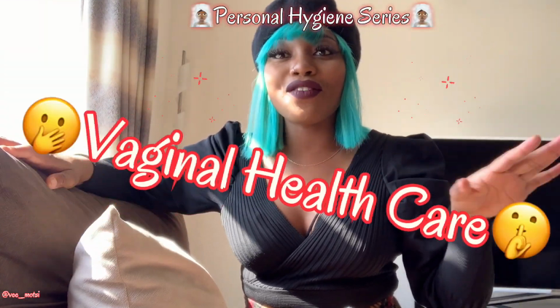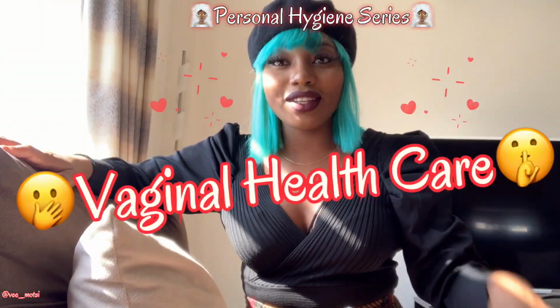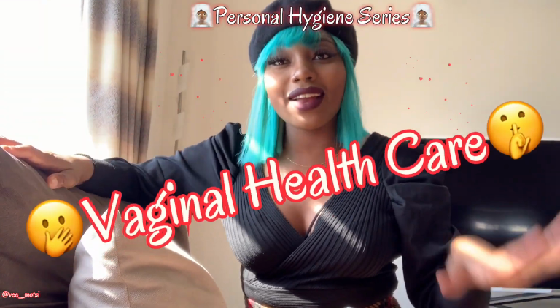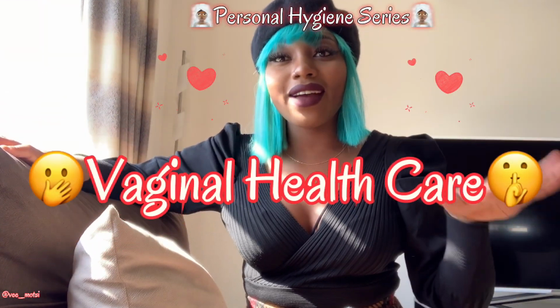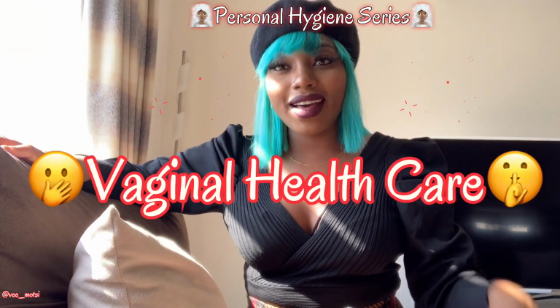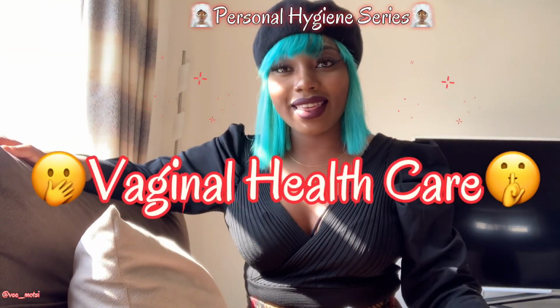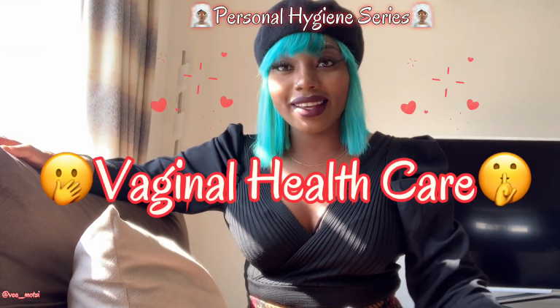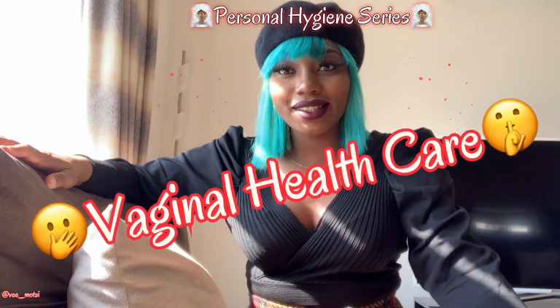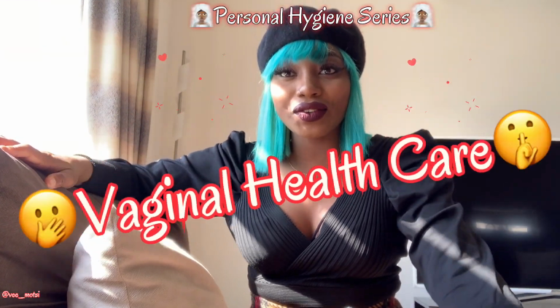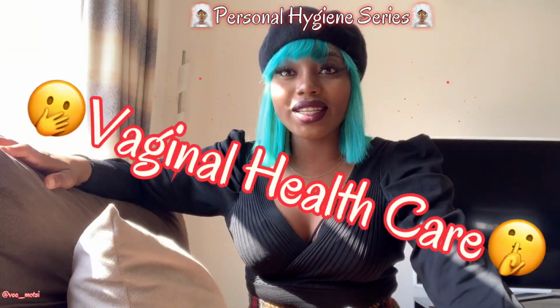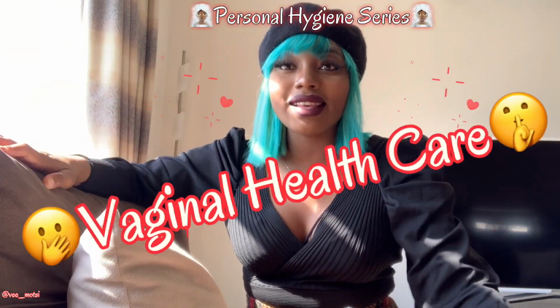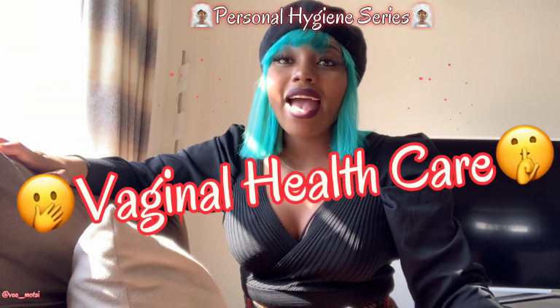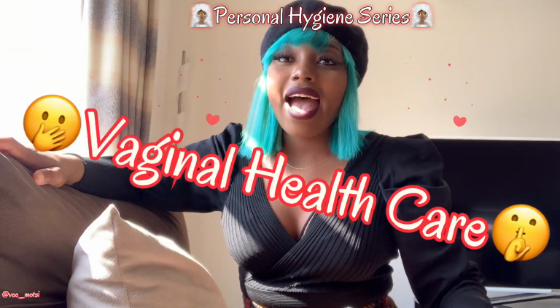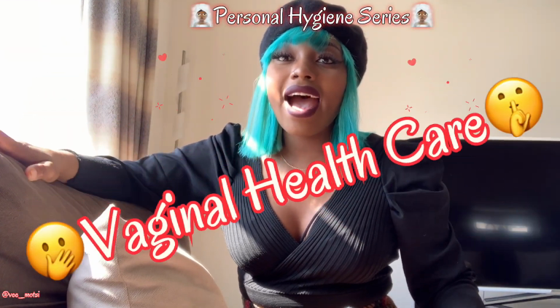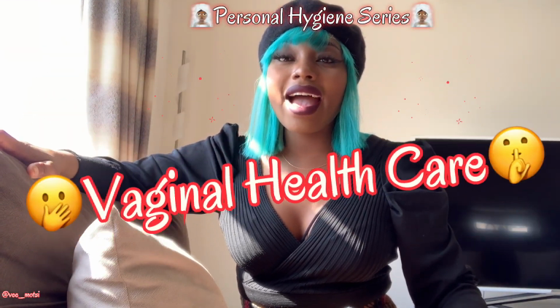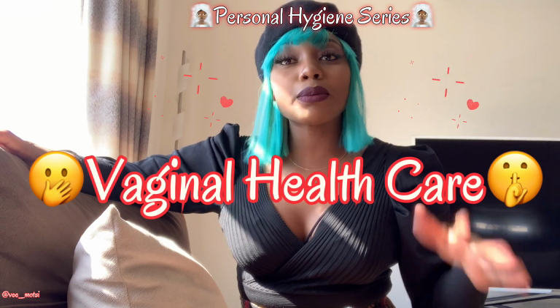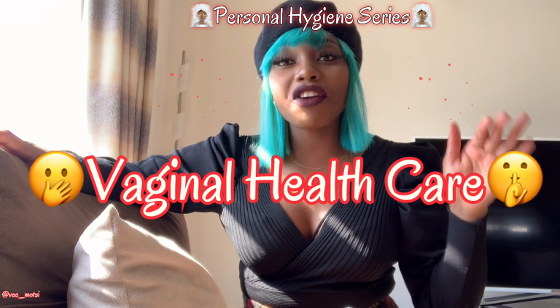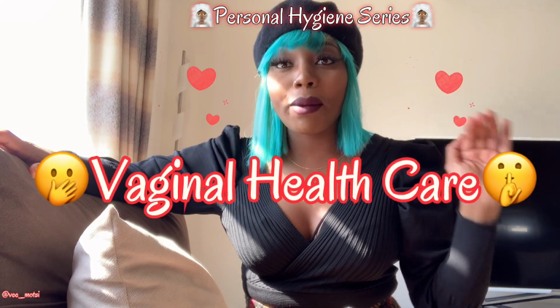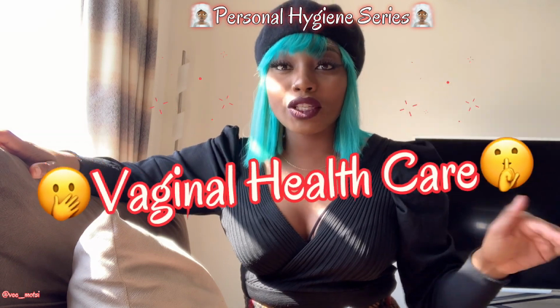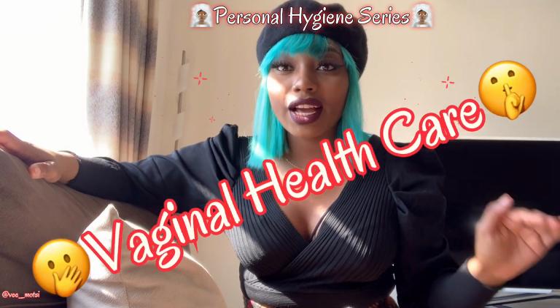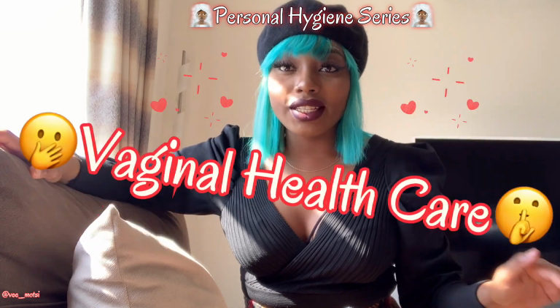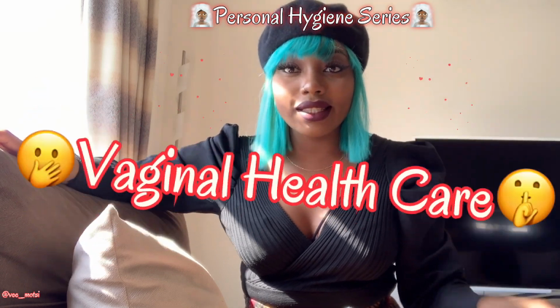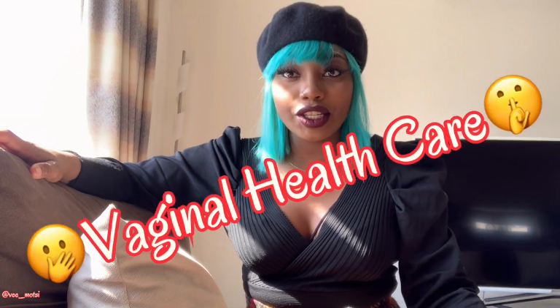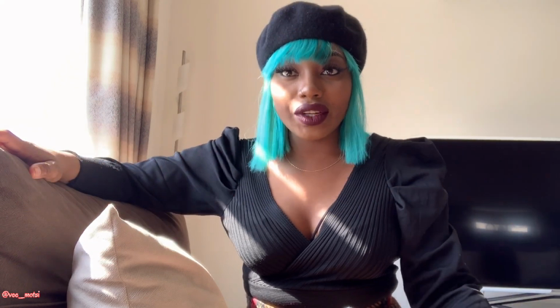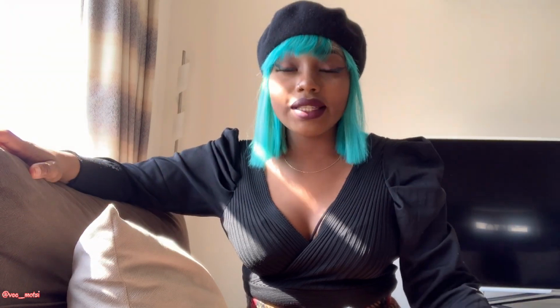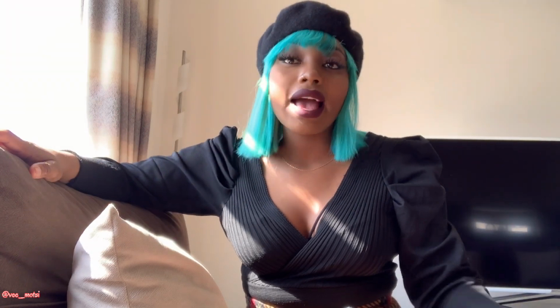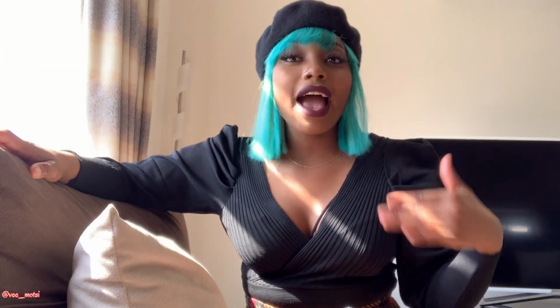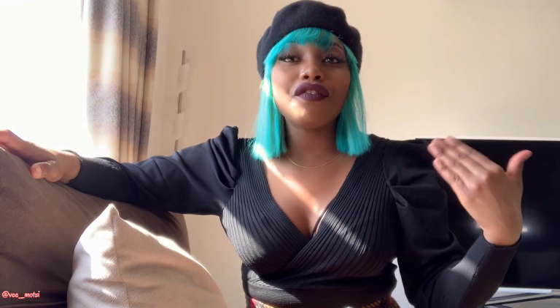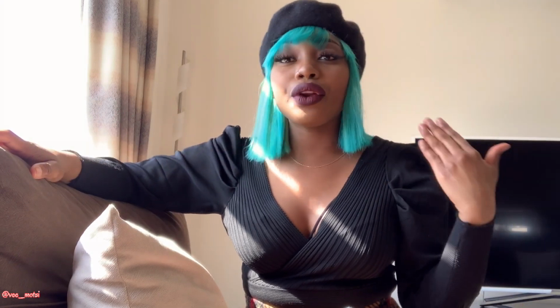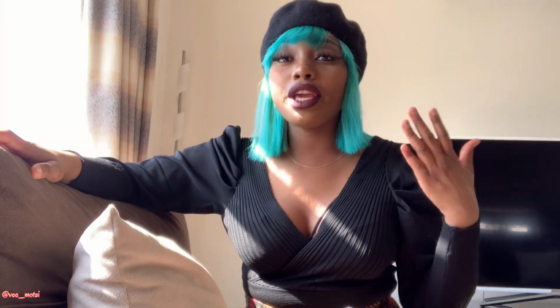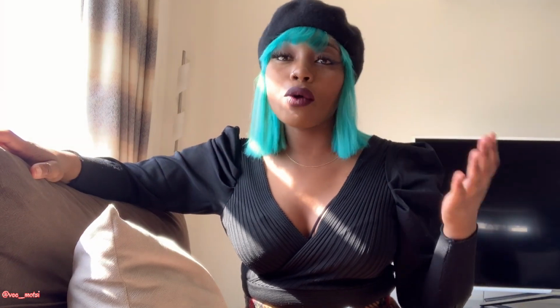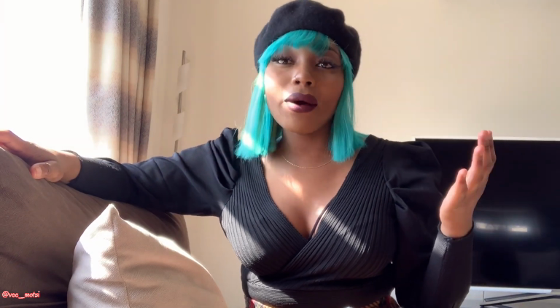In this episode I wanted to do a vaginal health care series as part of my personal hygiene series.